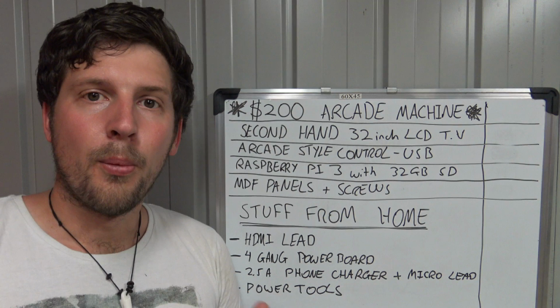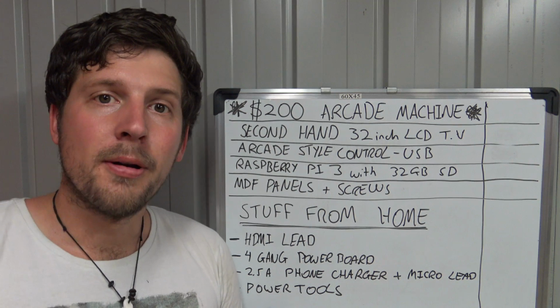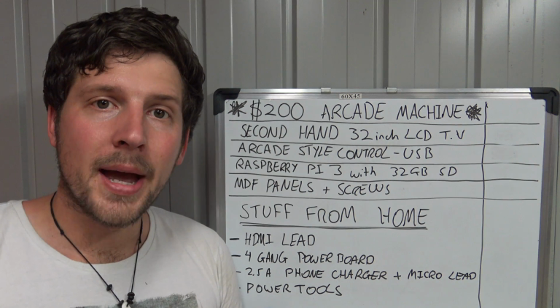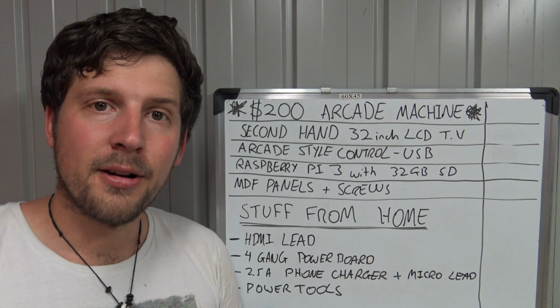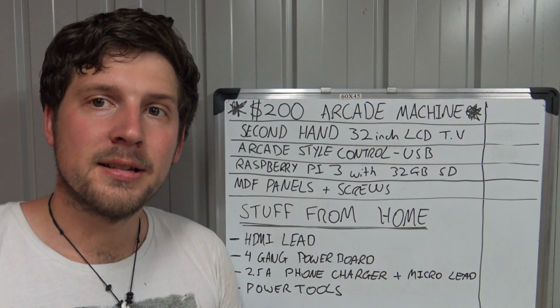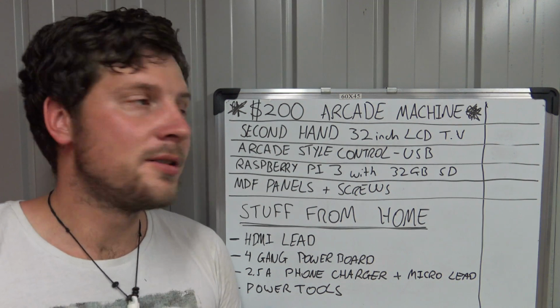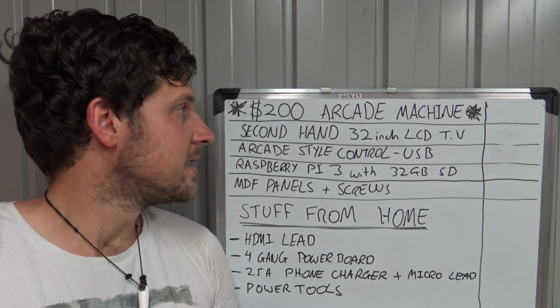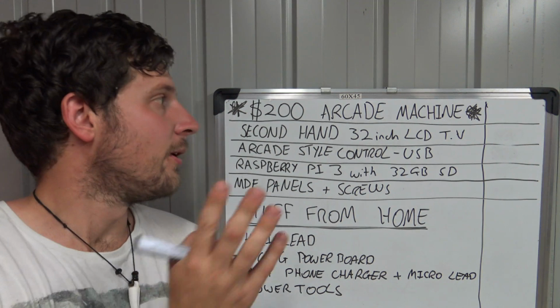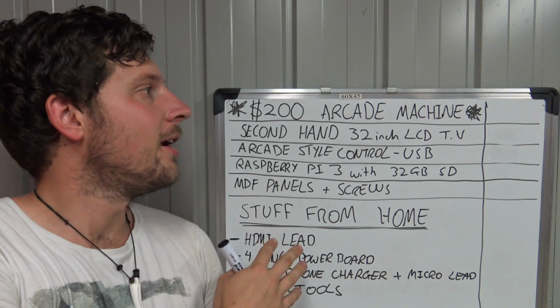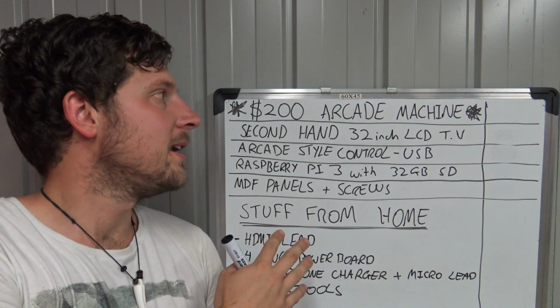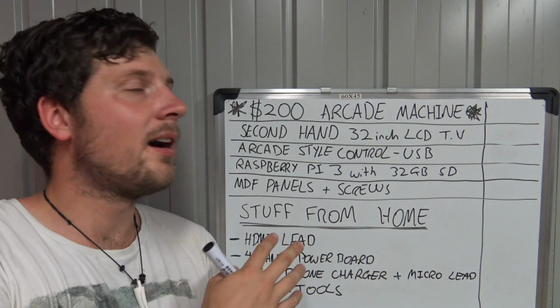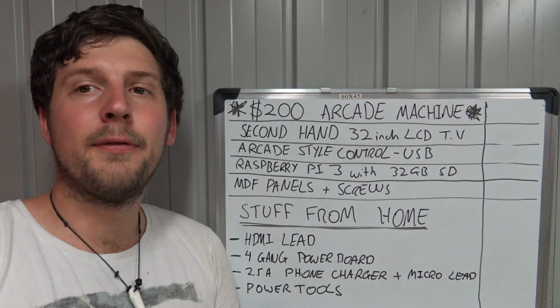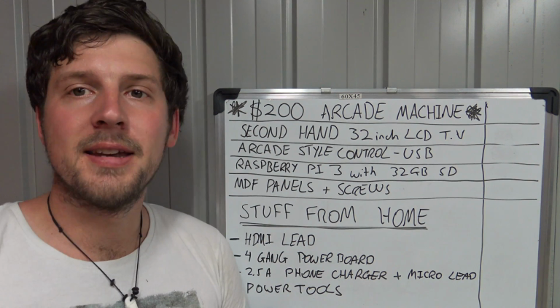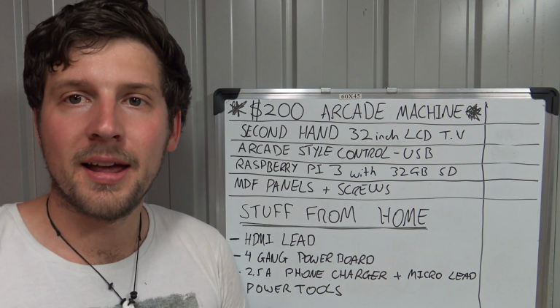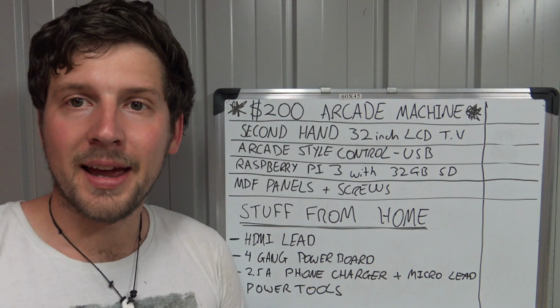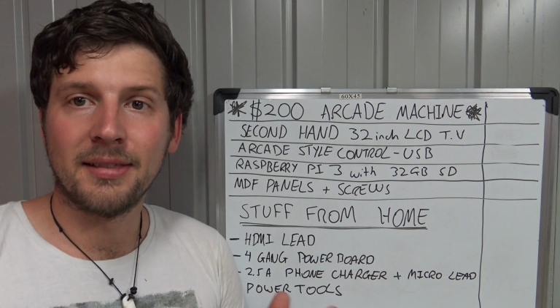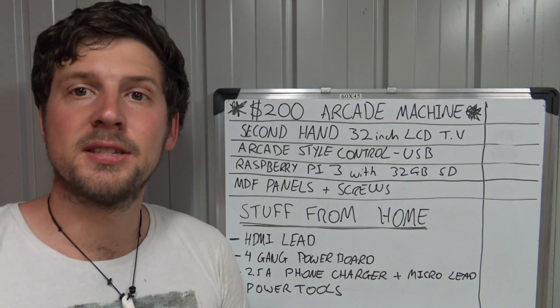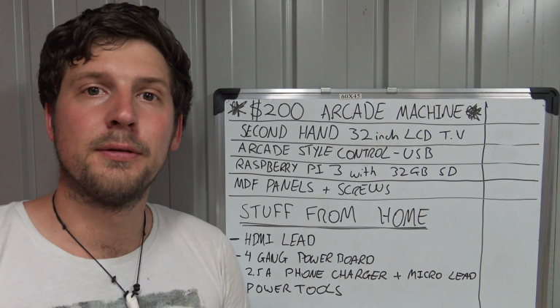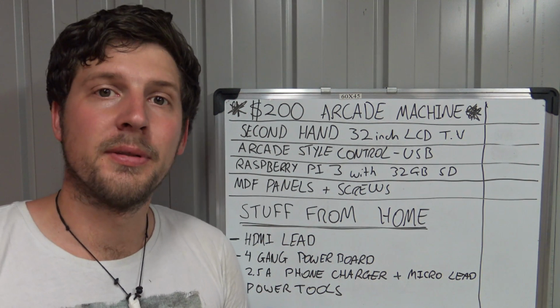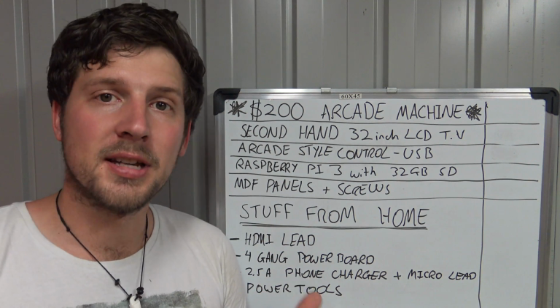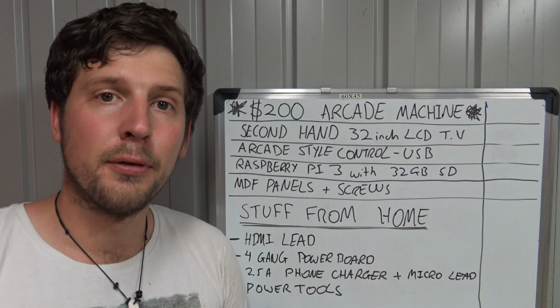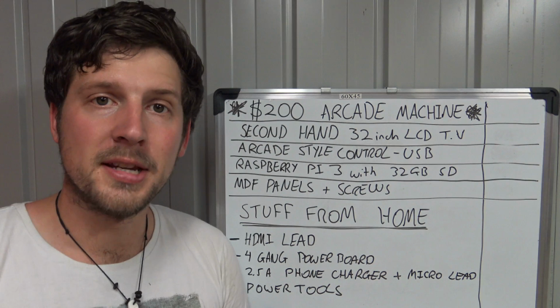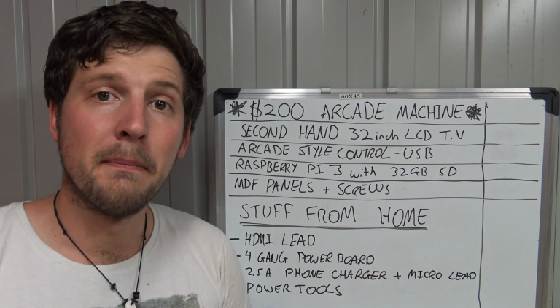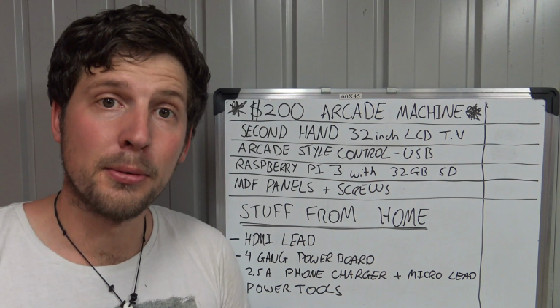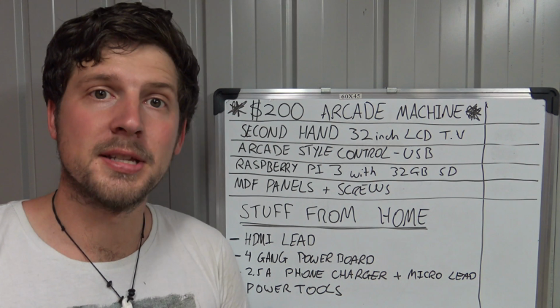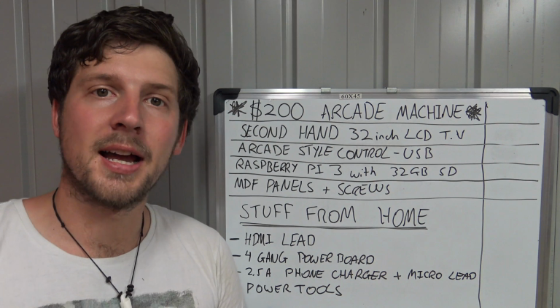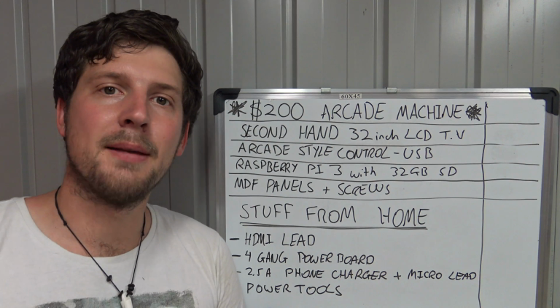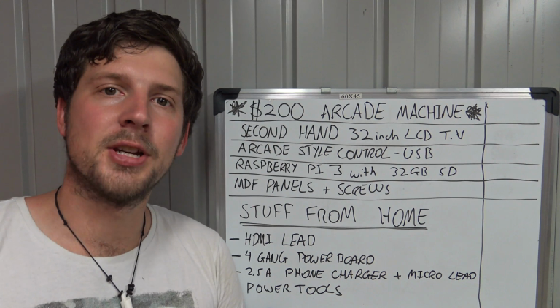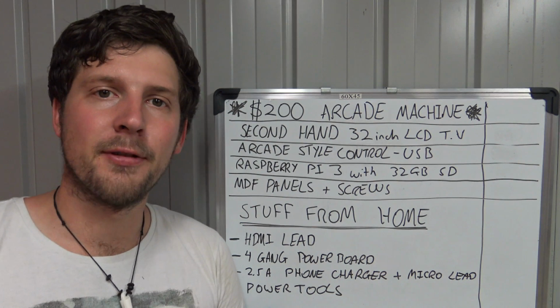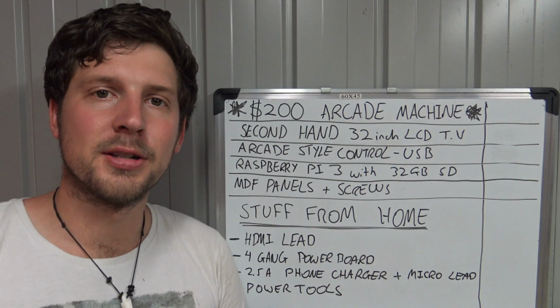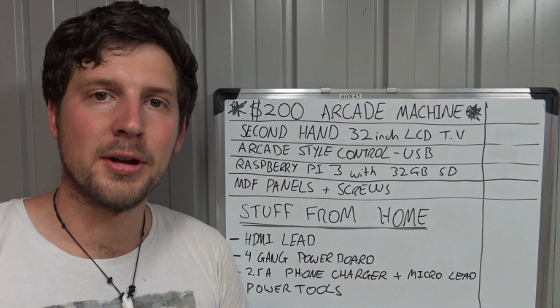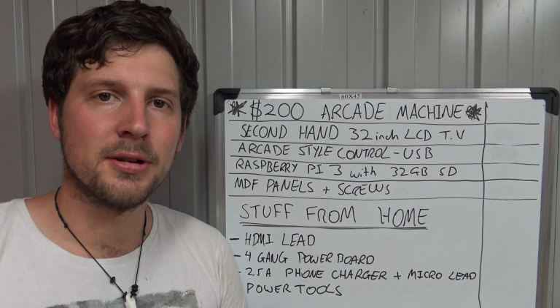Welcome back guys. So you've seen behind me here I've written down a list of all the stuff we'll need to build this arcade machine for under $200.